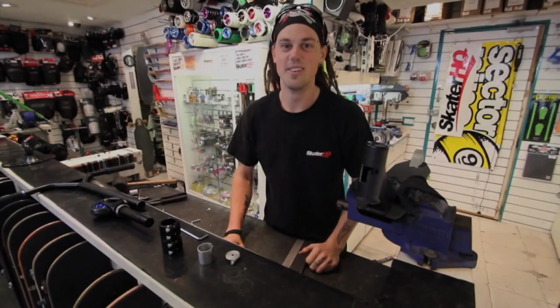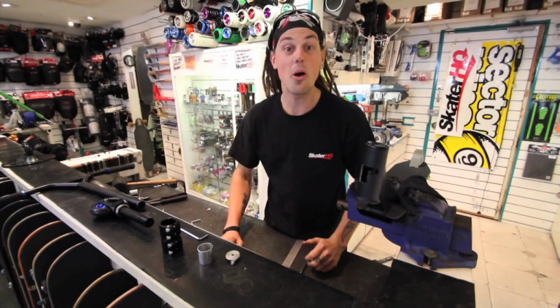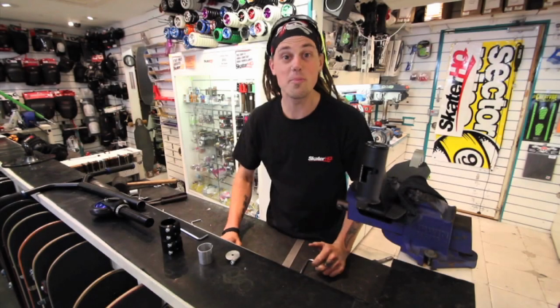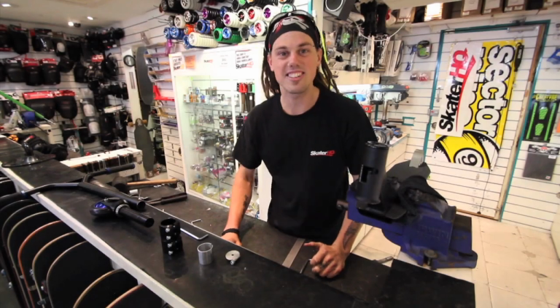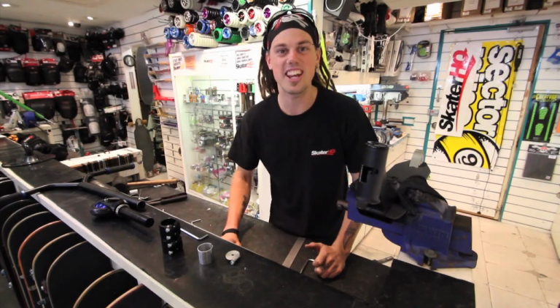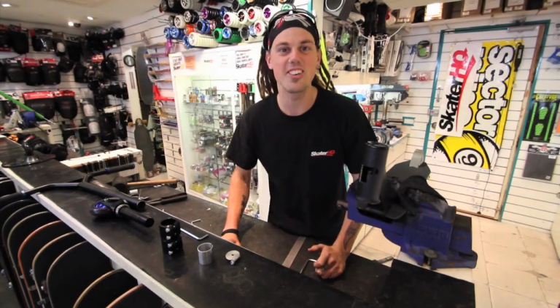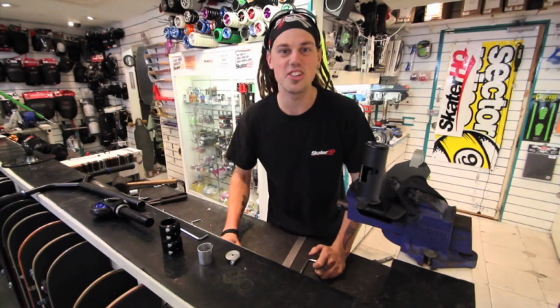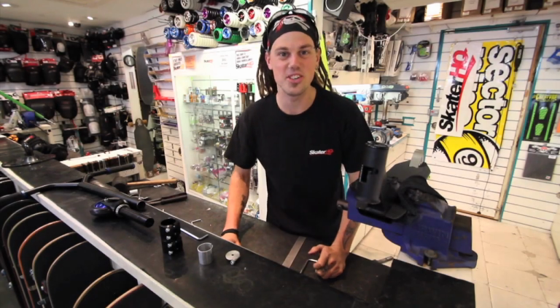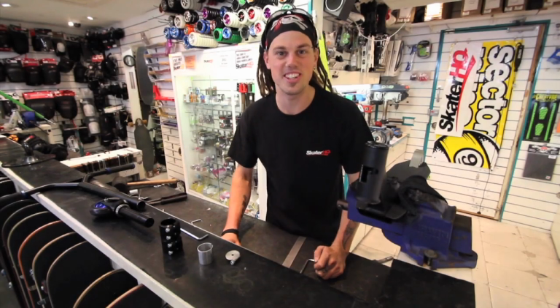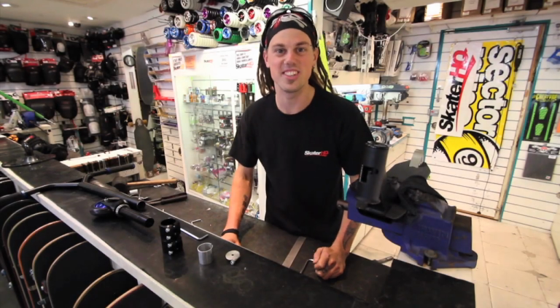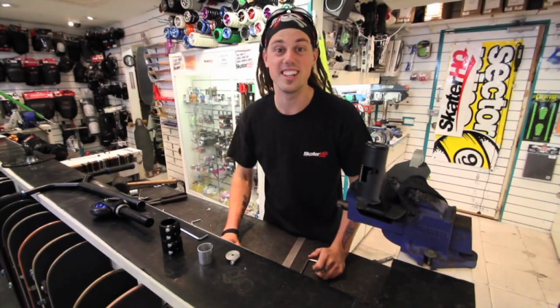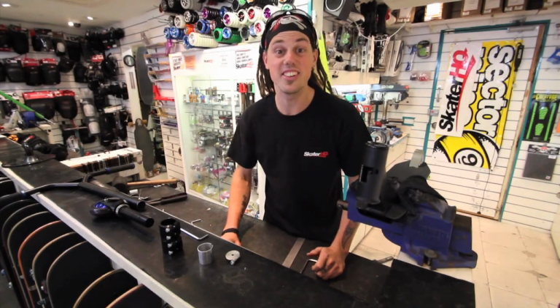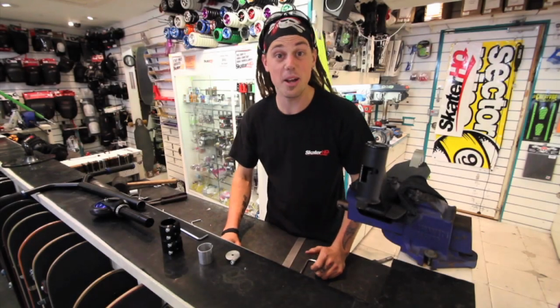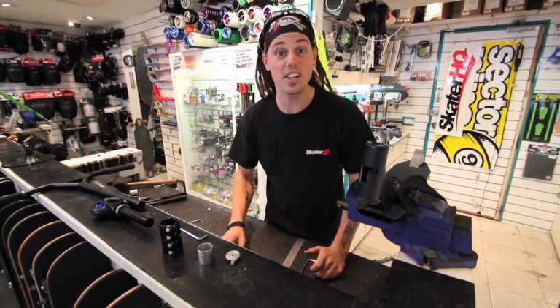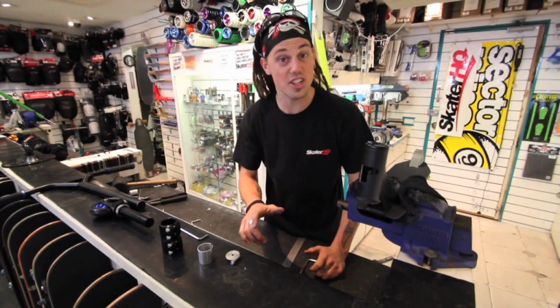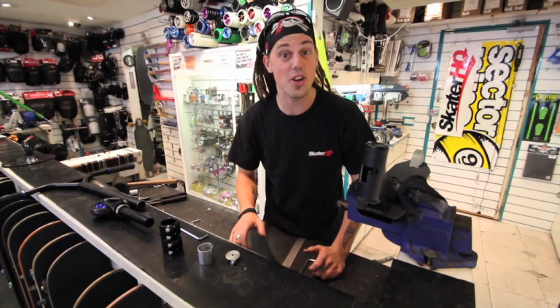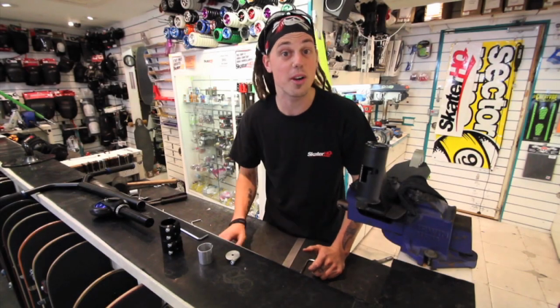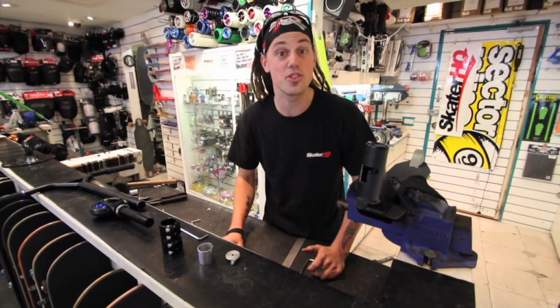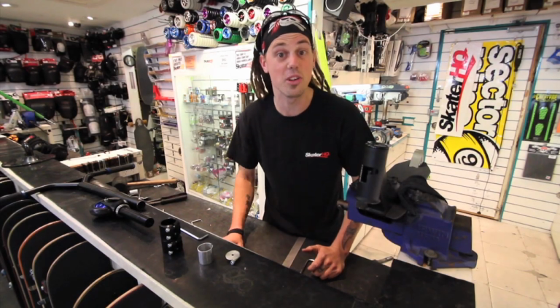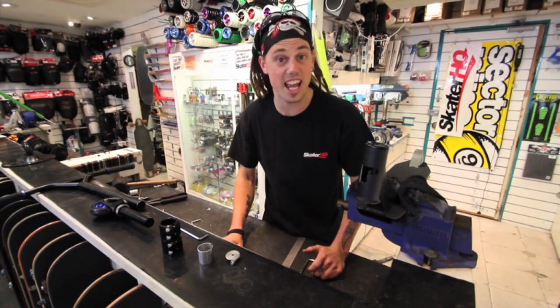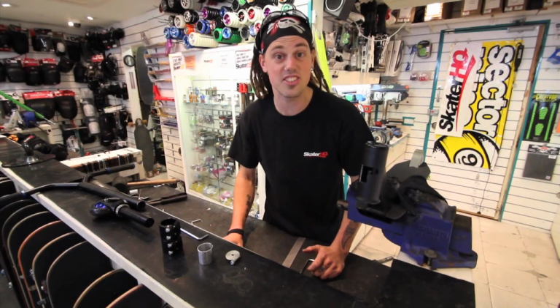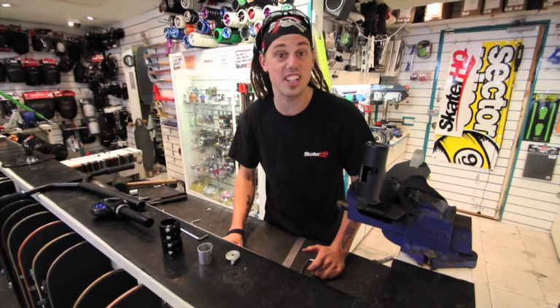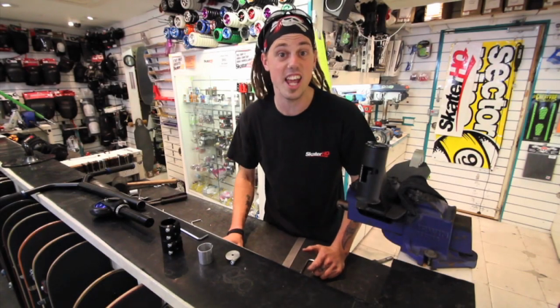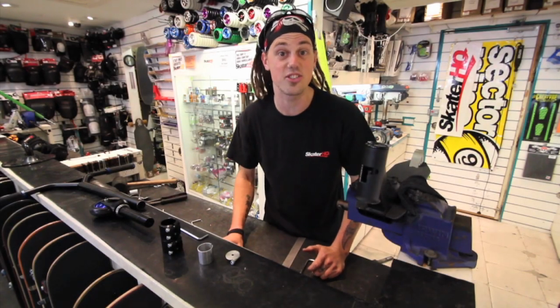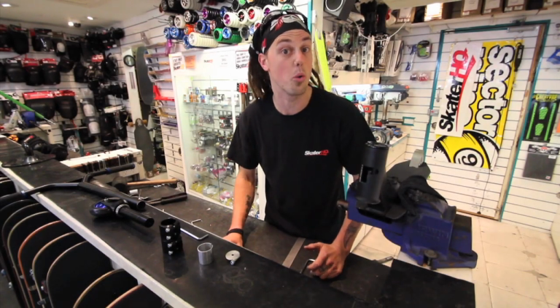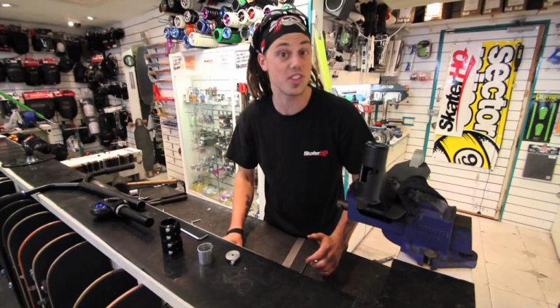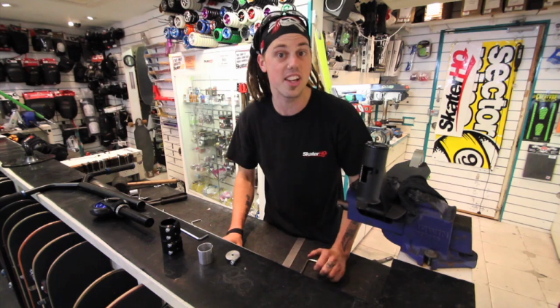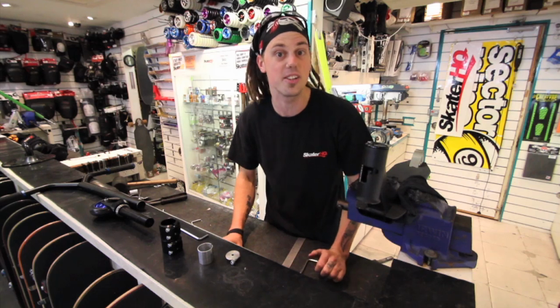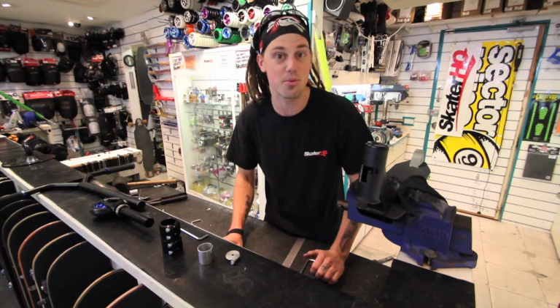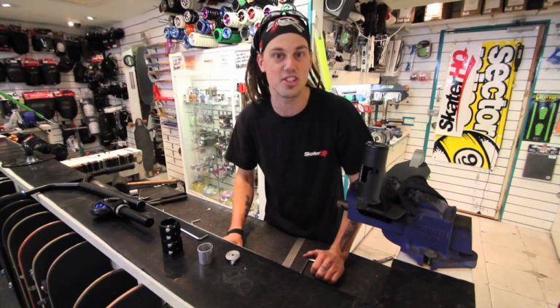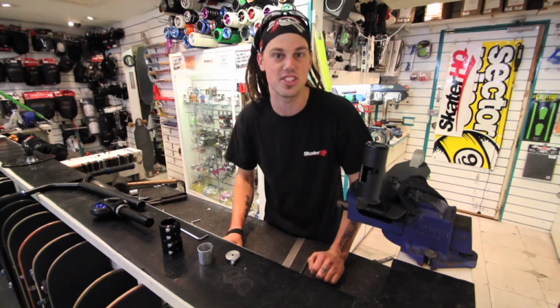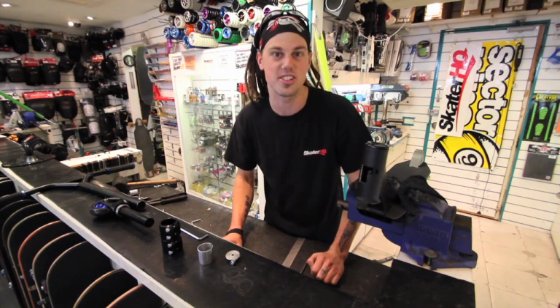Welcome back to Skater HQ TV. Today we're going to teach you how to install an SCS, or Standard Compression System.